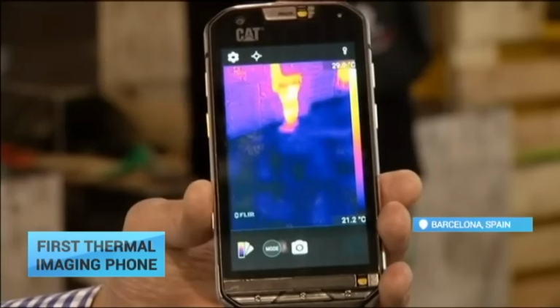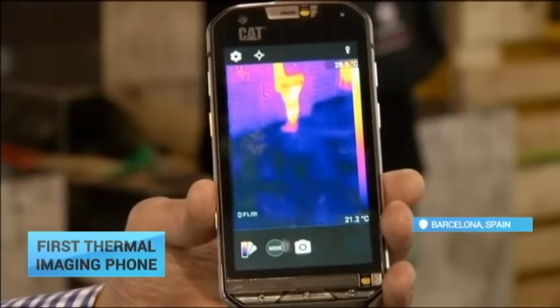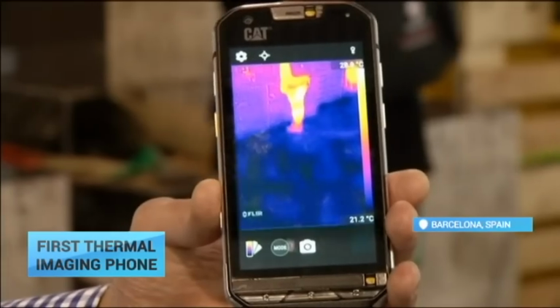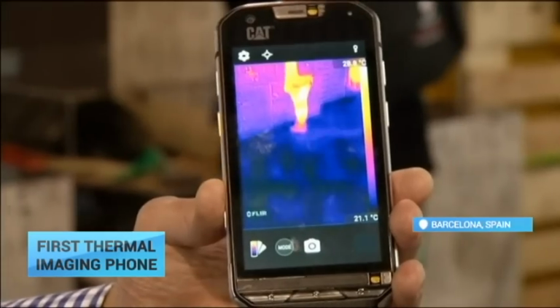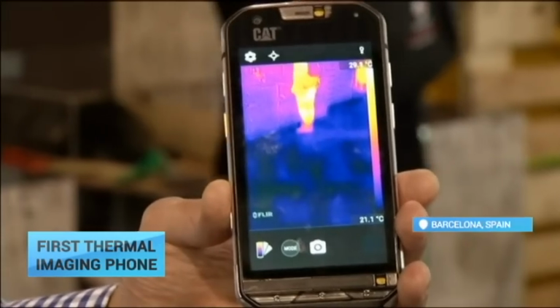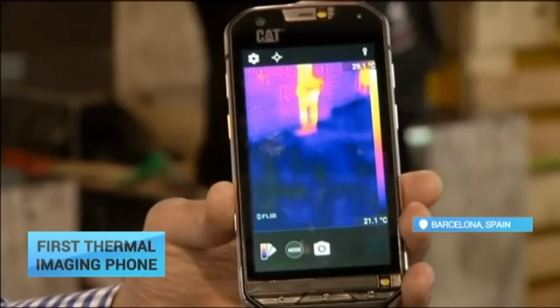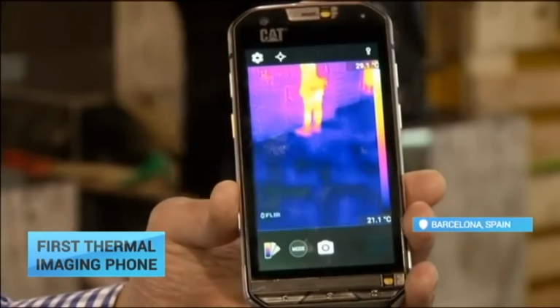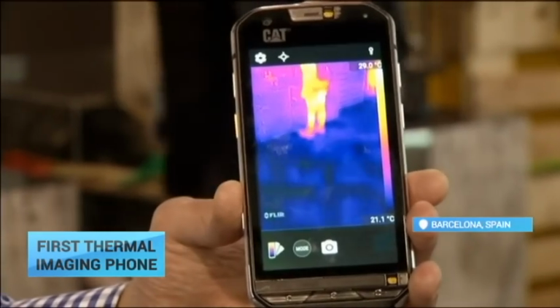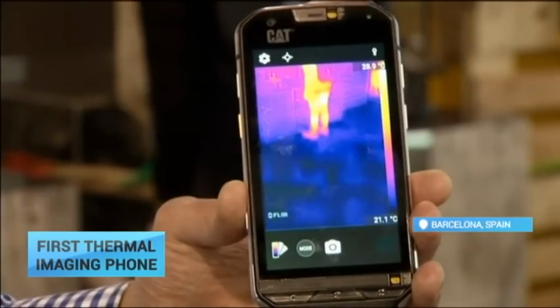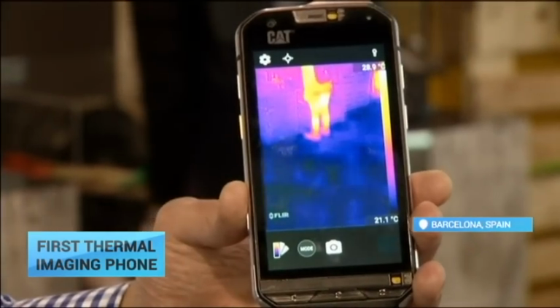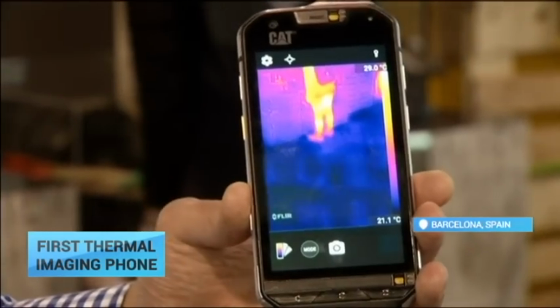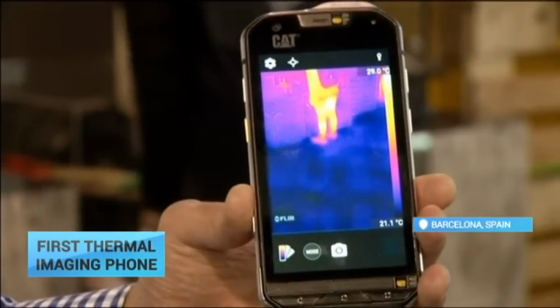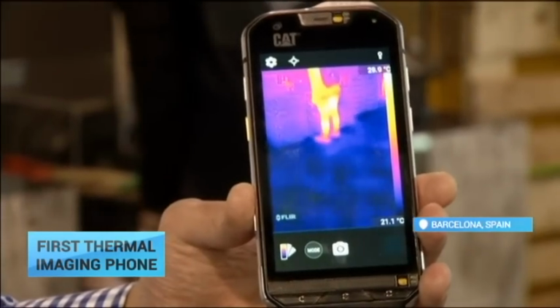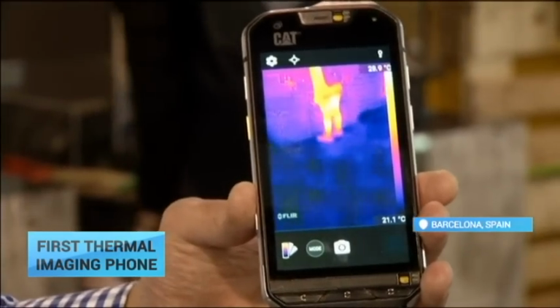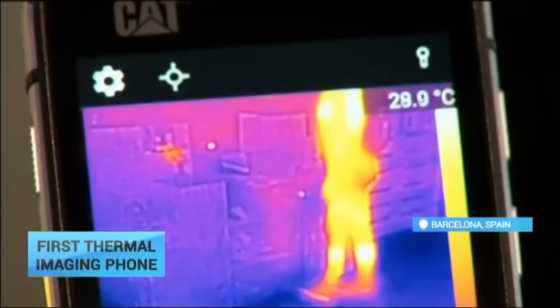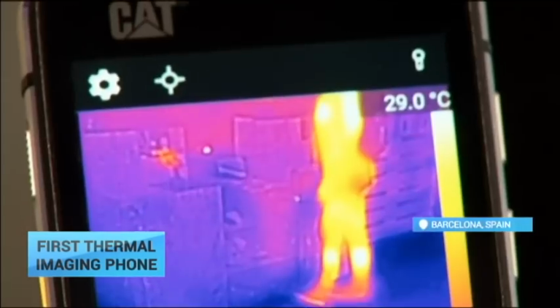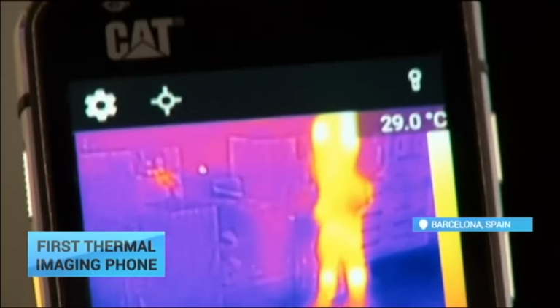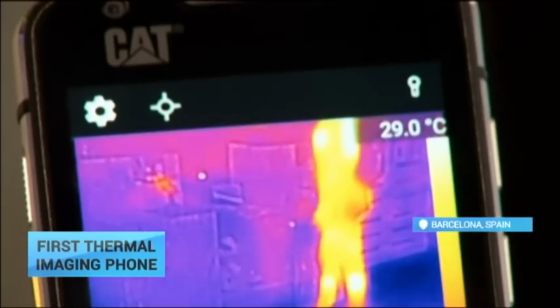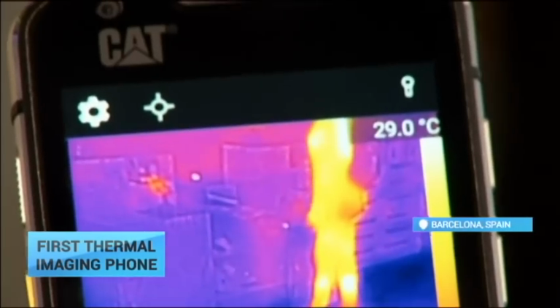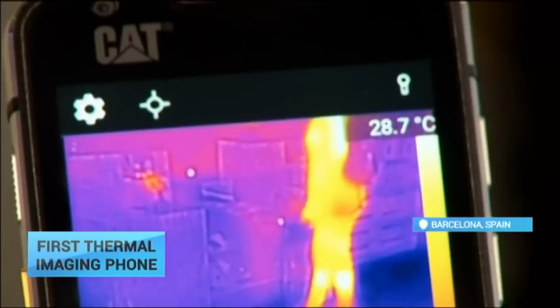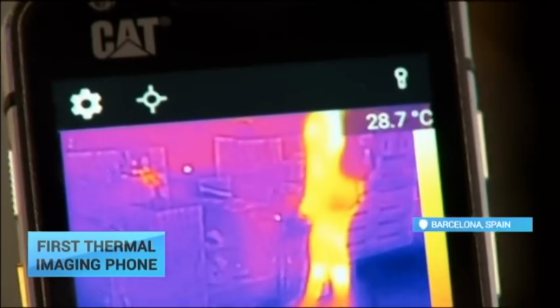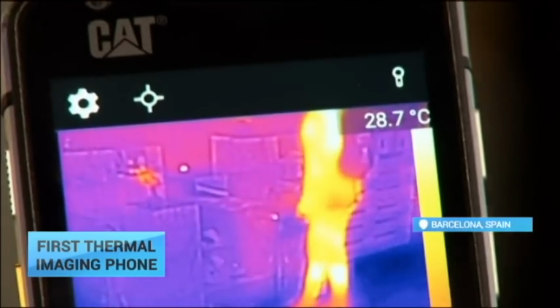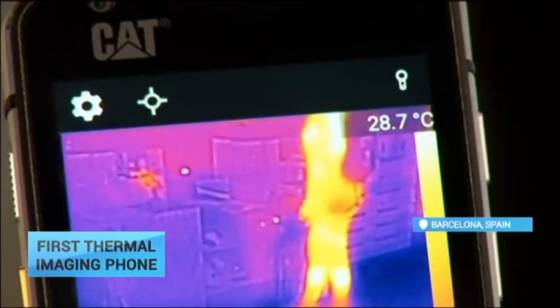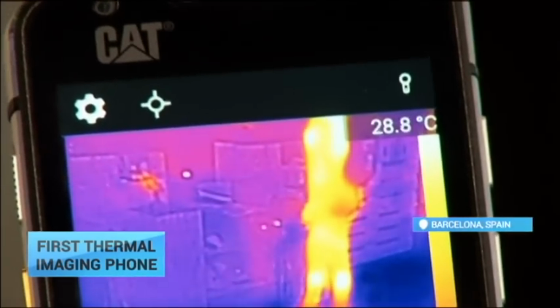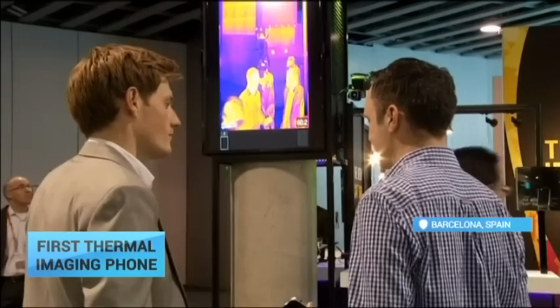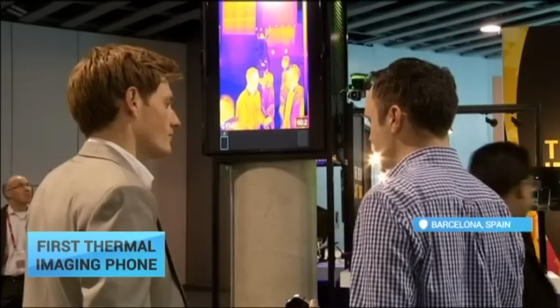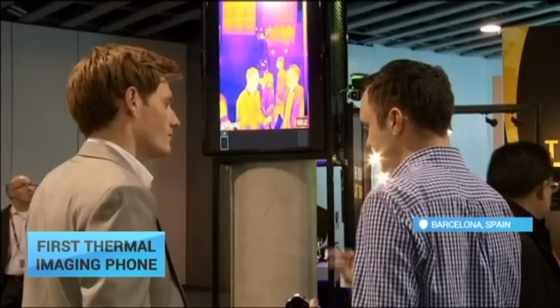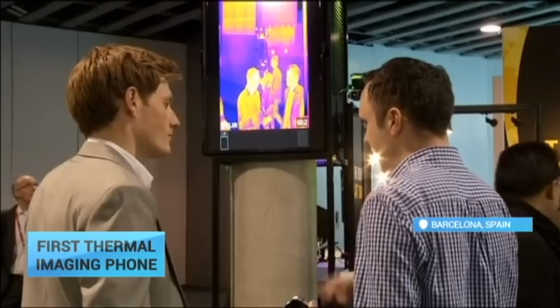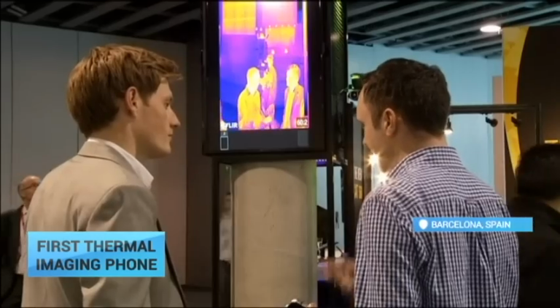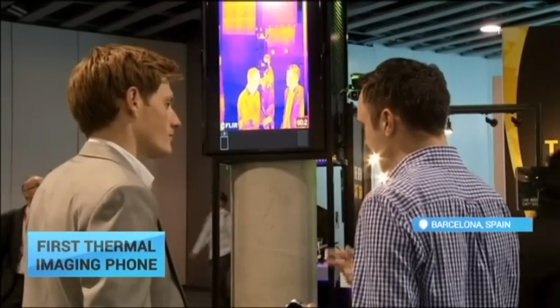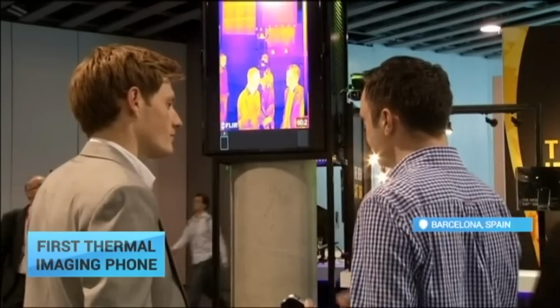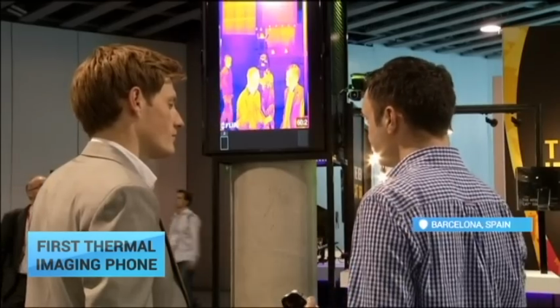Developers believe thermal imaging will feature in 50% of all smartphones within five years.